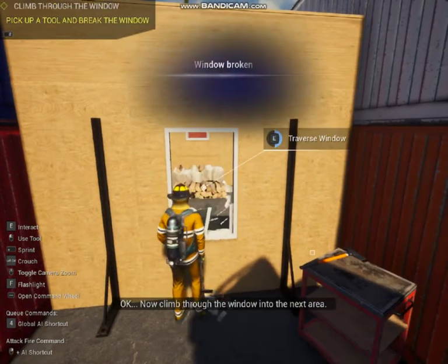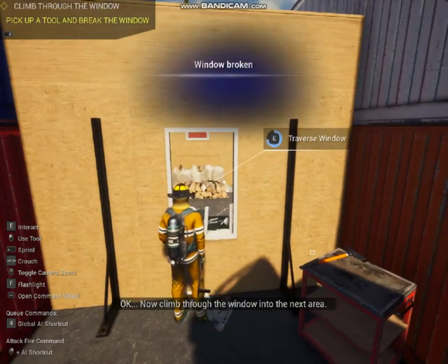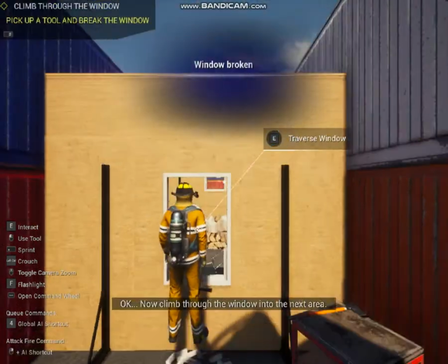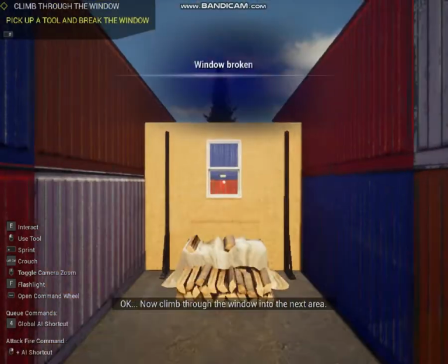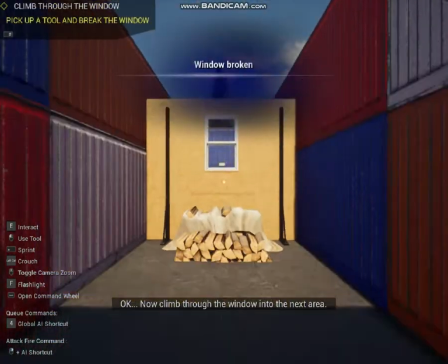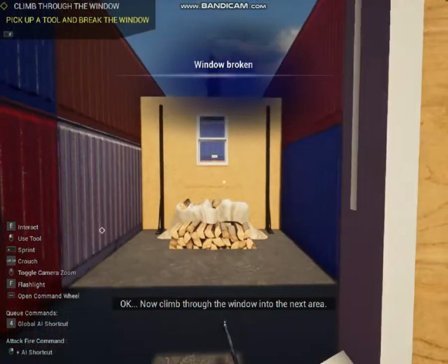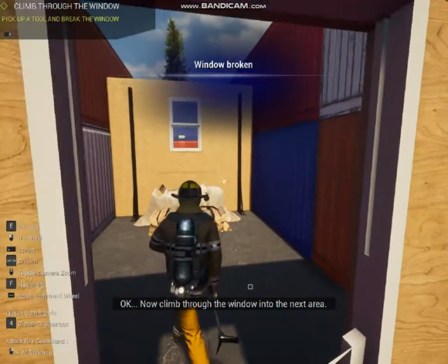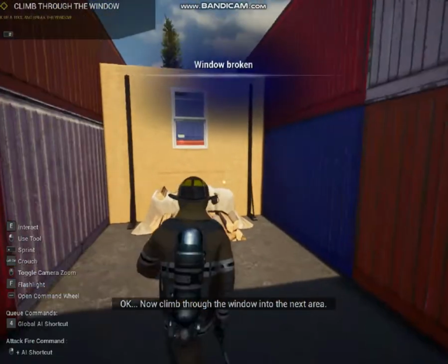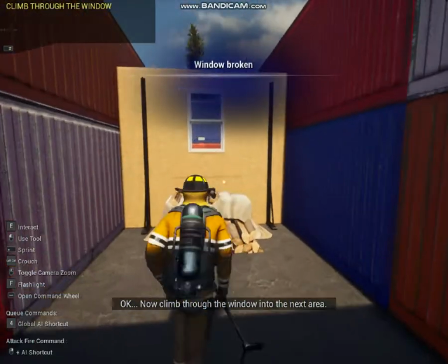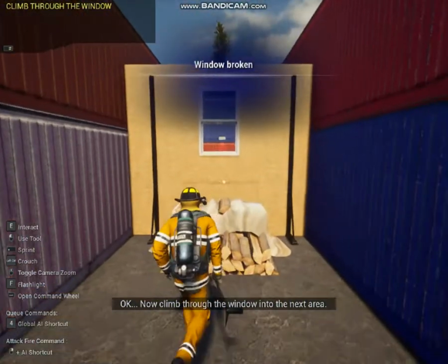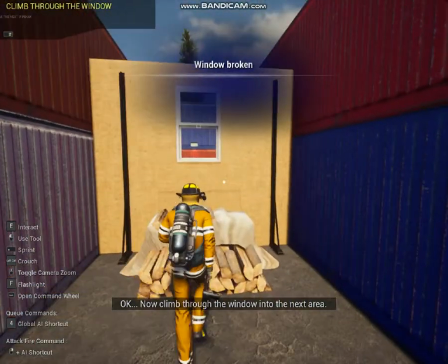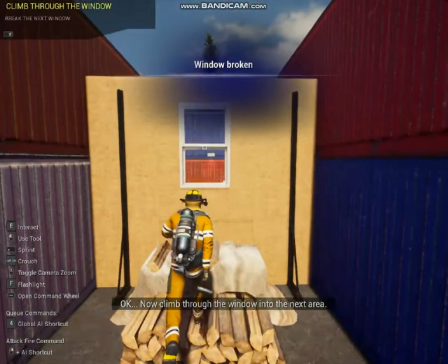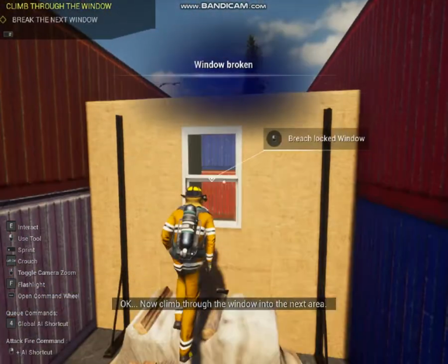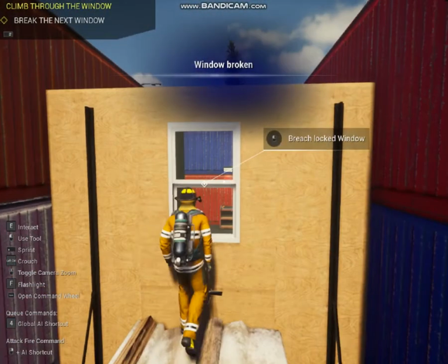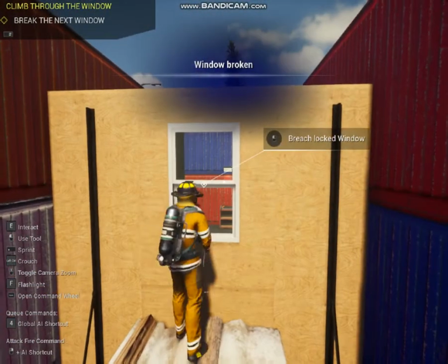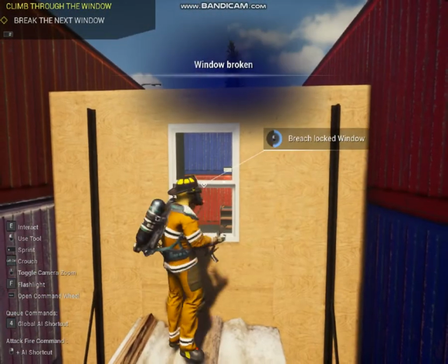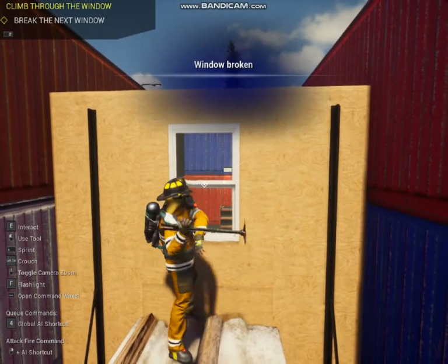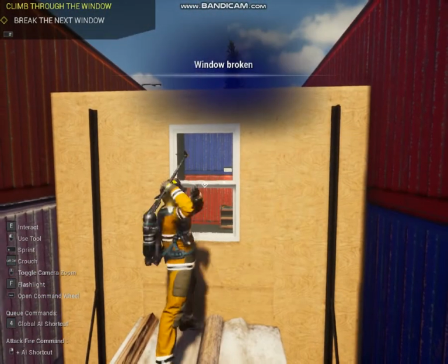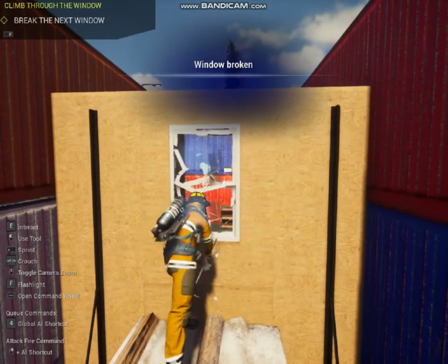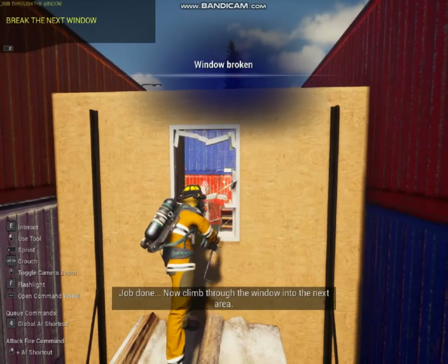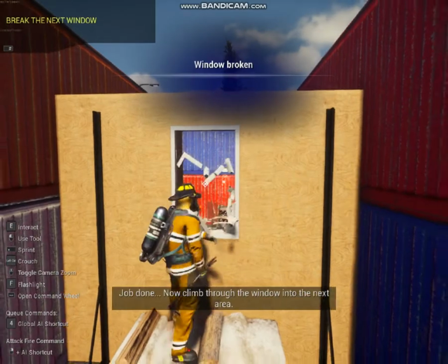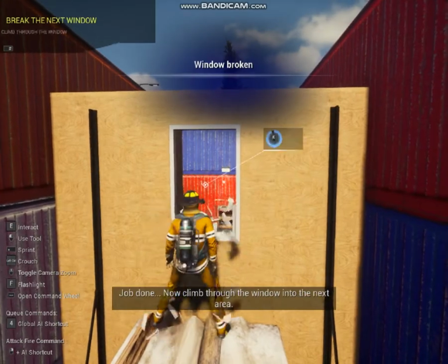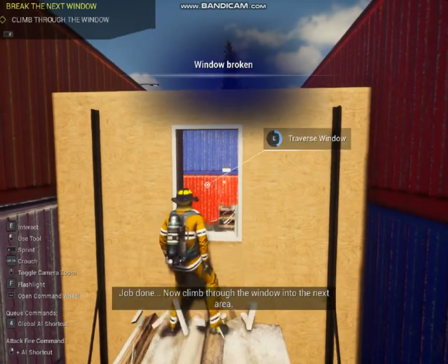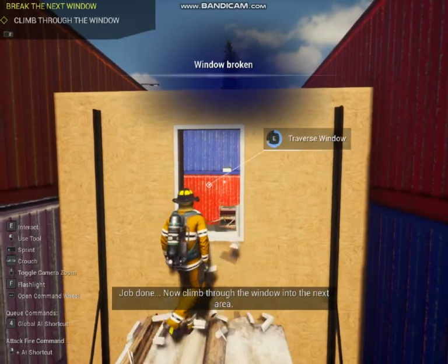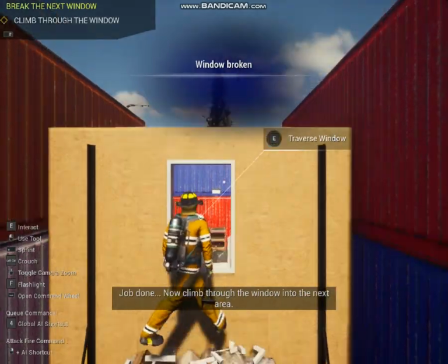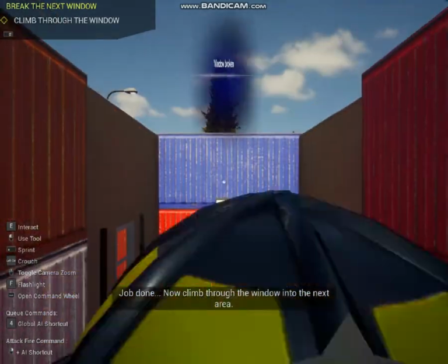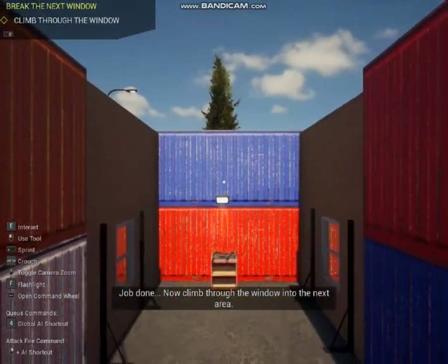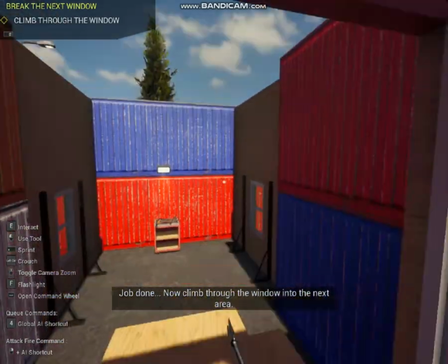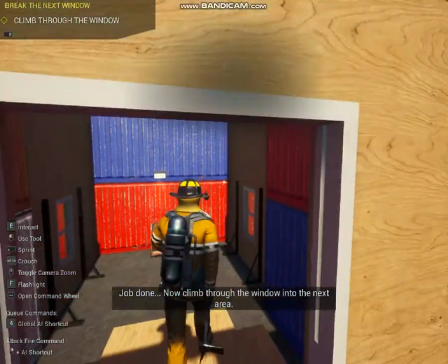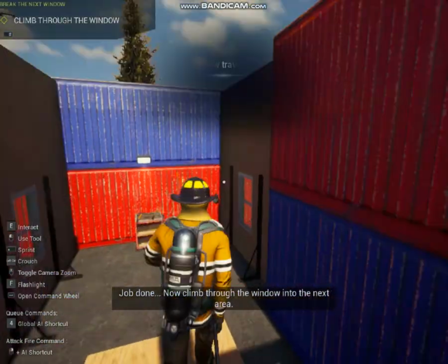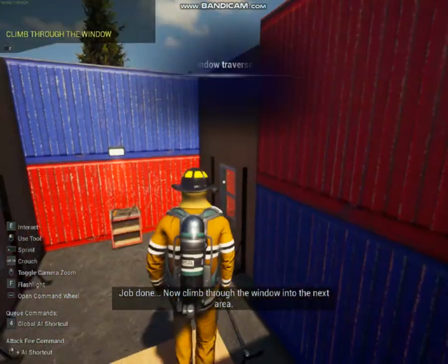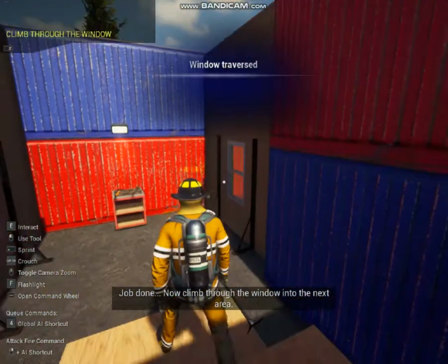Now climb through the window into the room. Job done. Now climb through the next window.